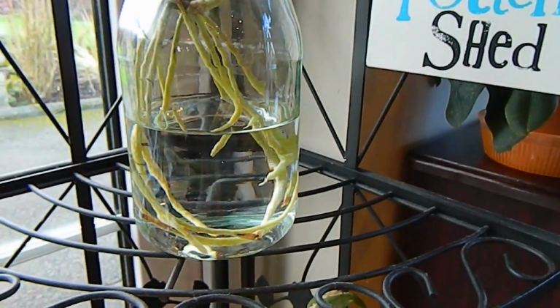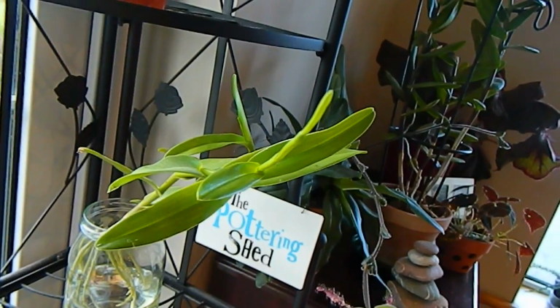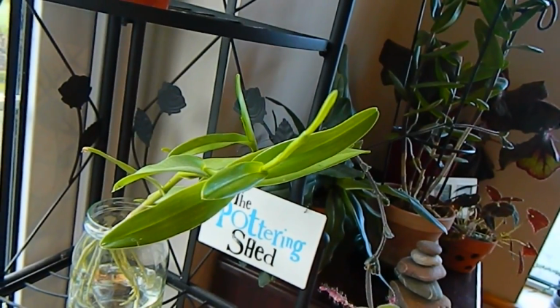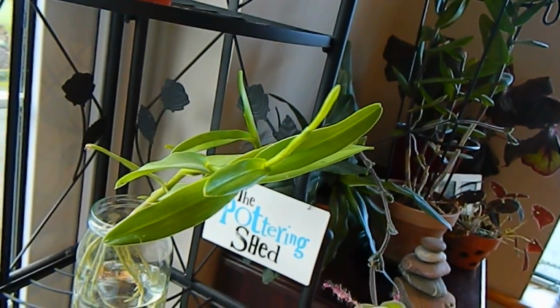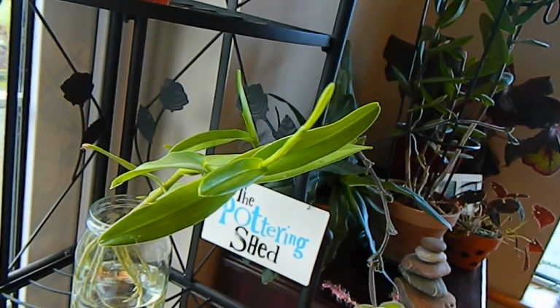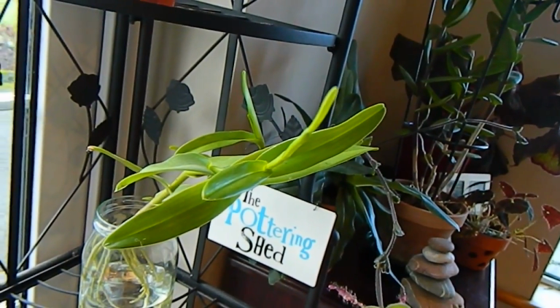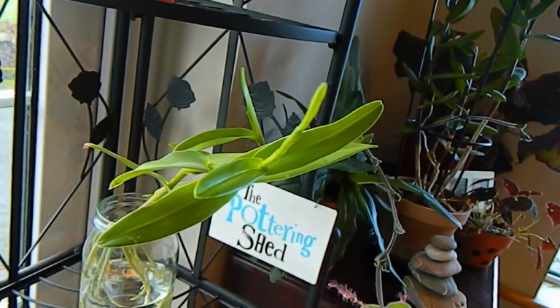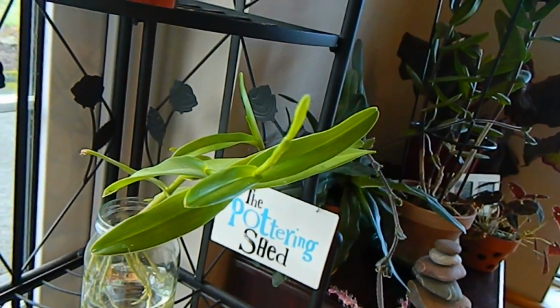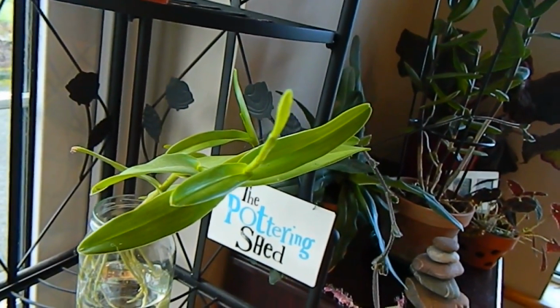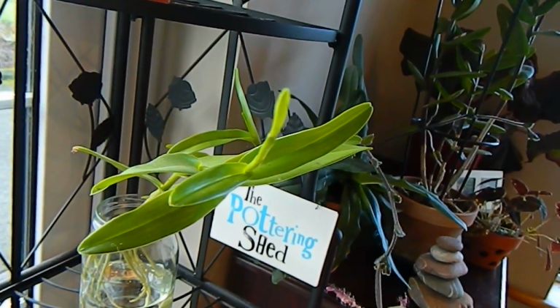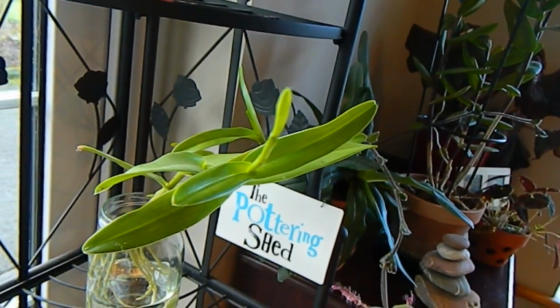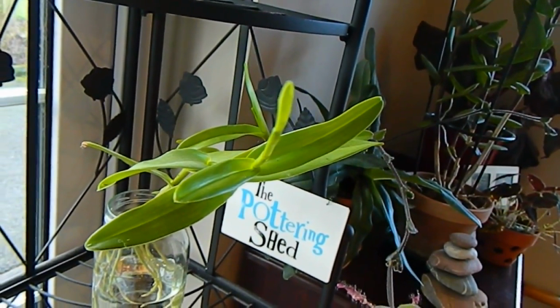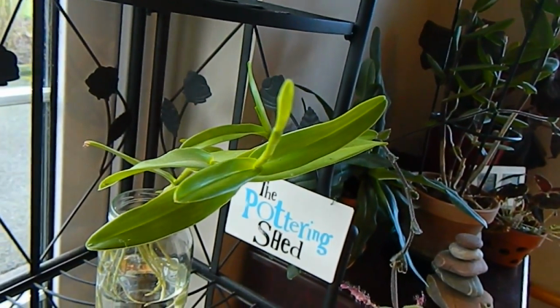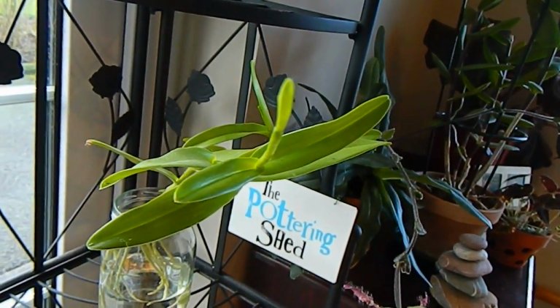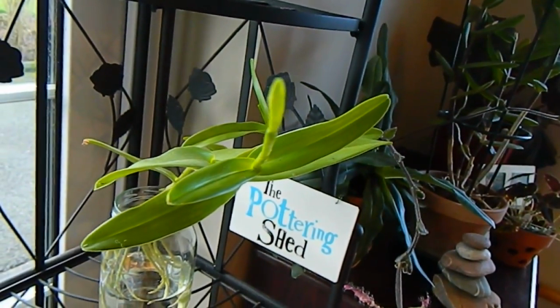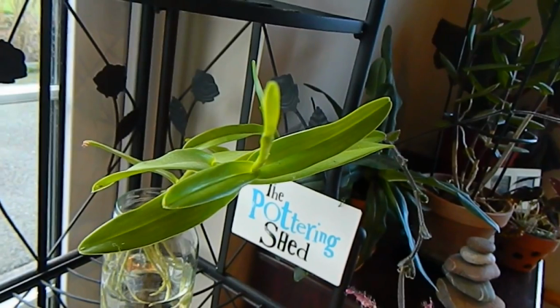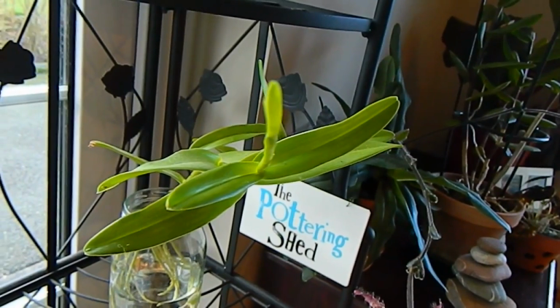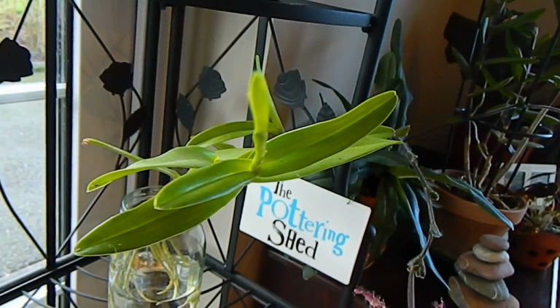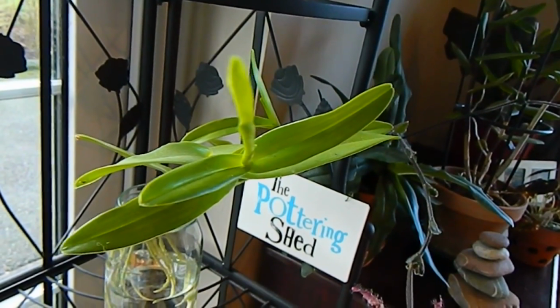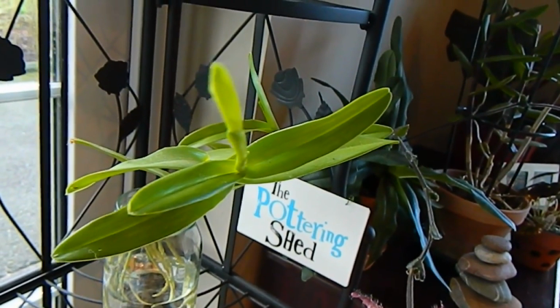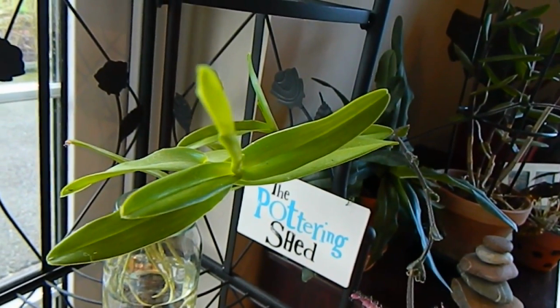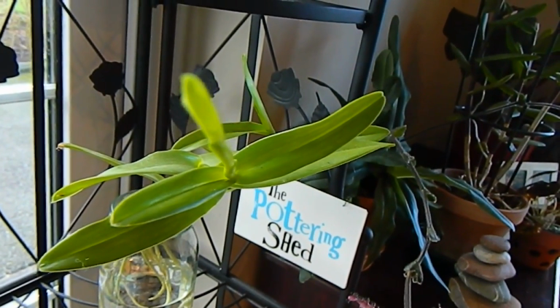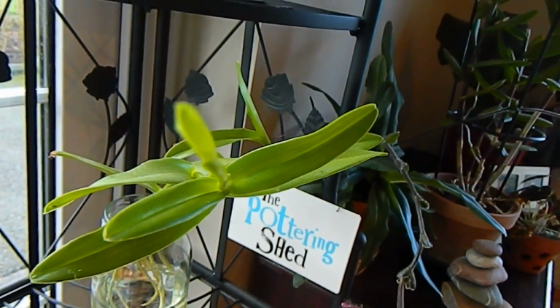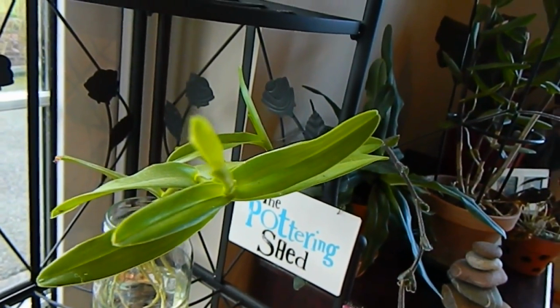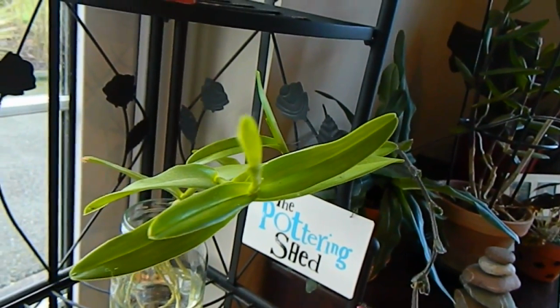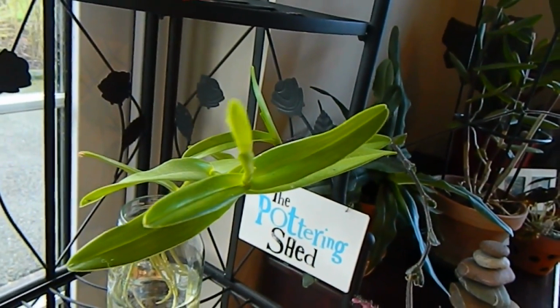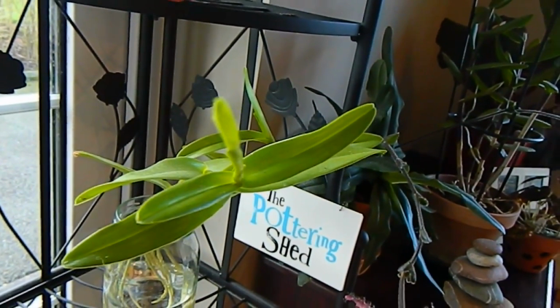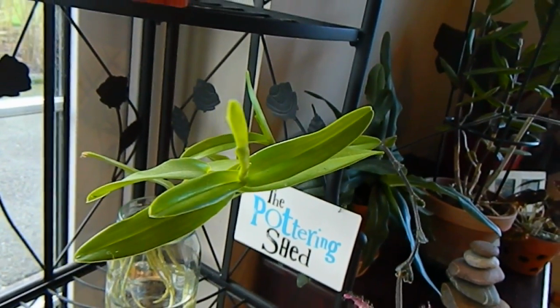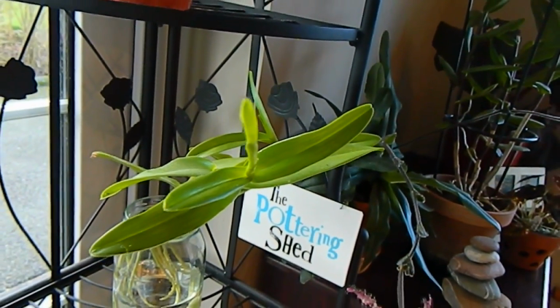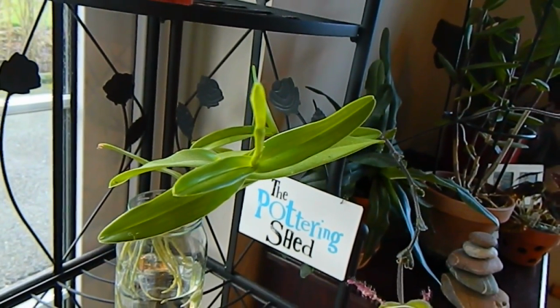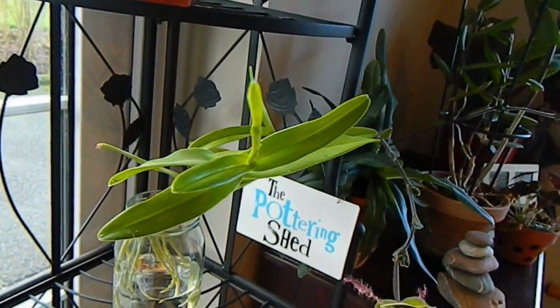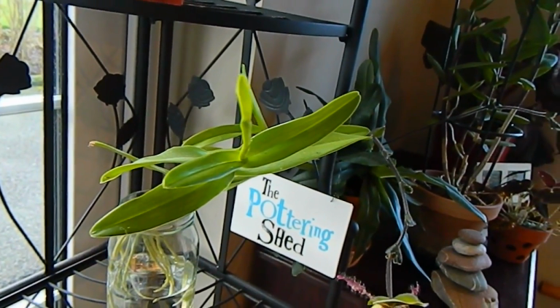Have you noticed this epidendrum is already going to flower? That's a flower spike, so I do think it will flower.